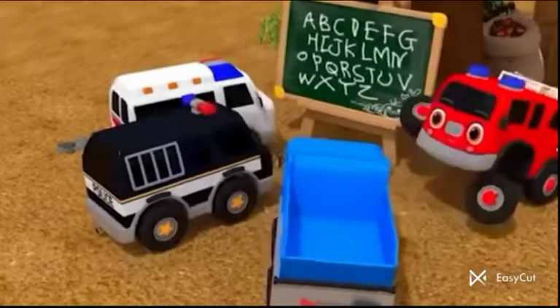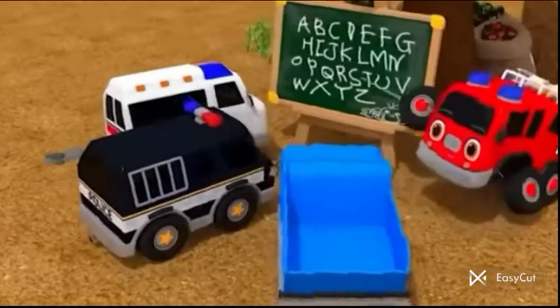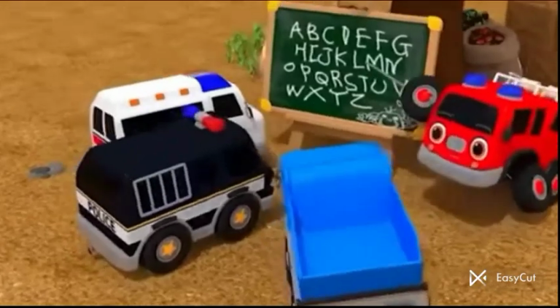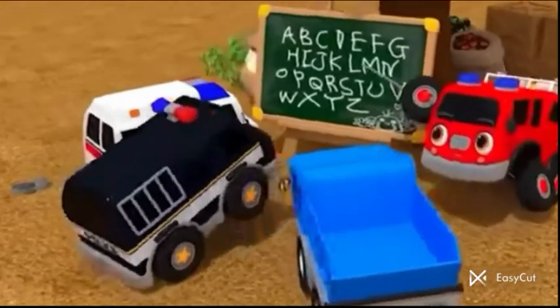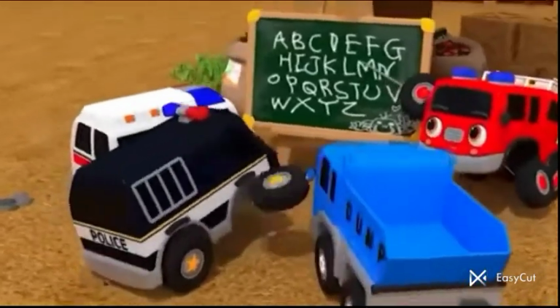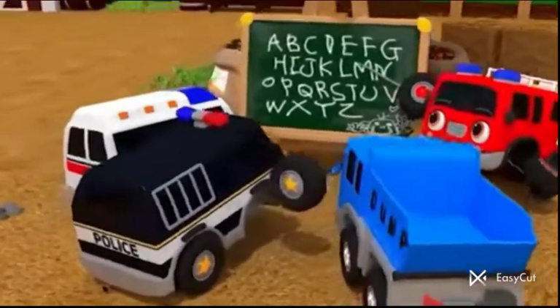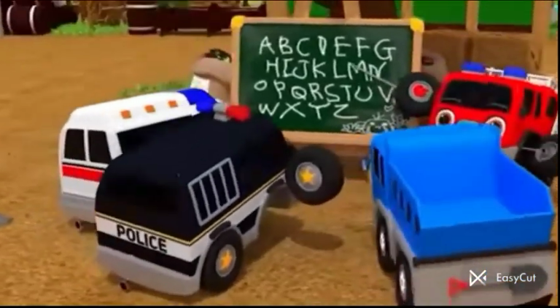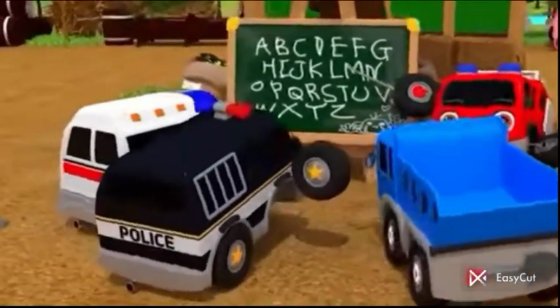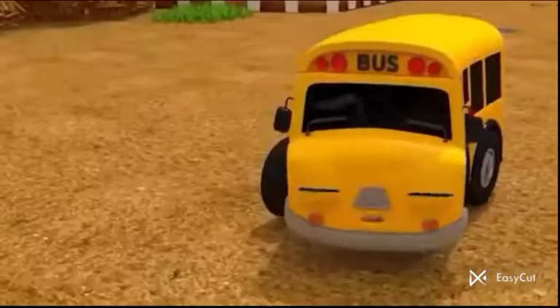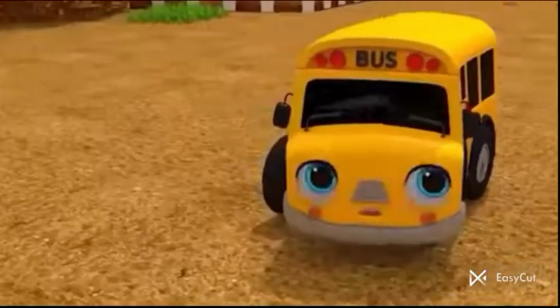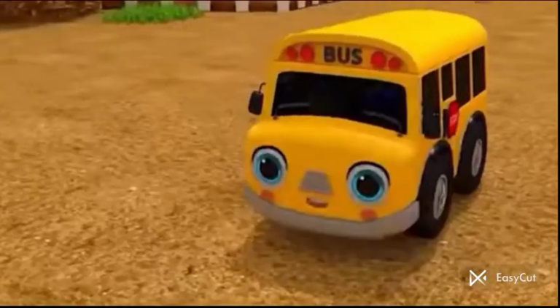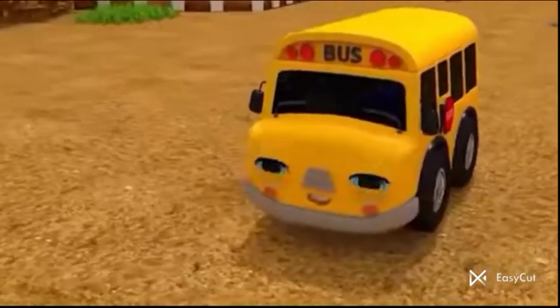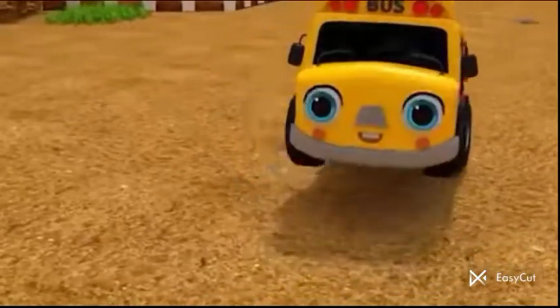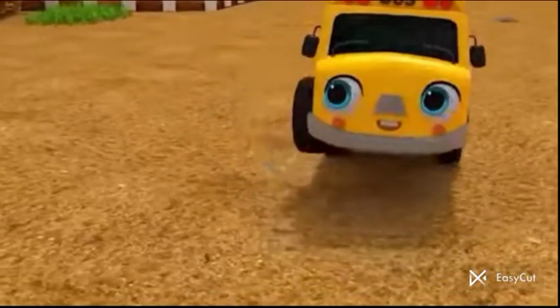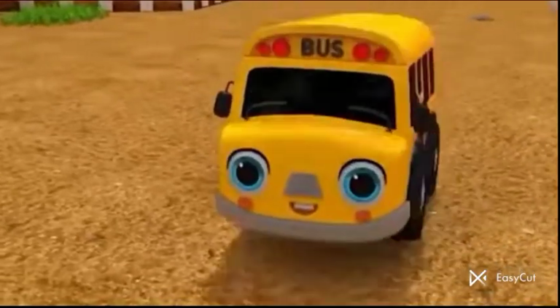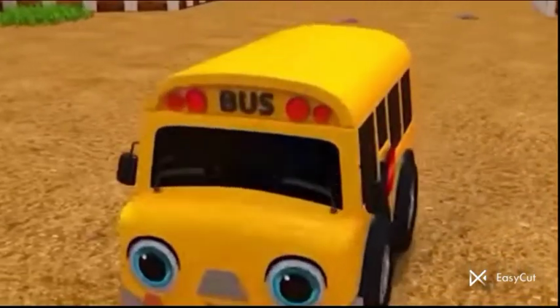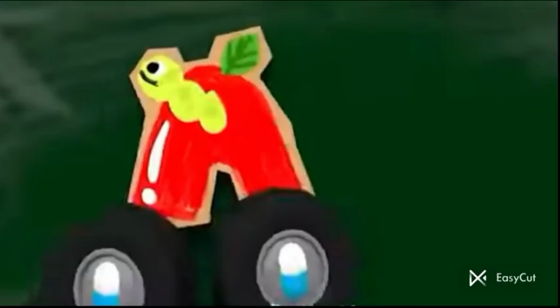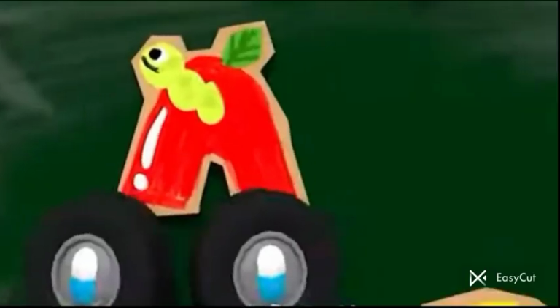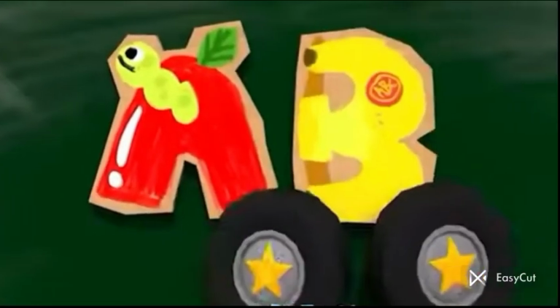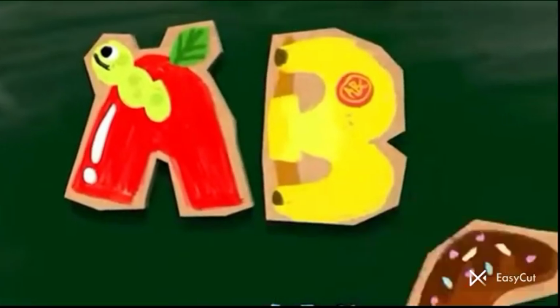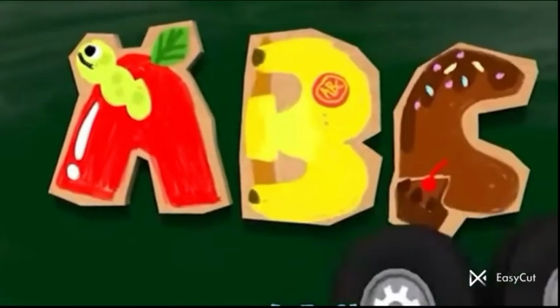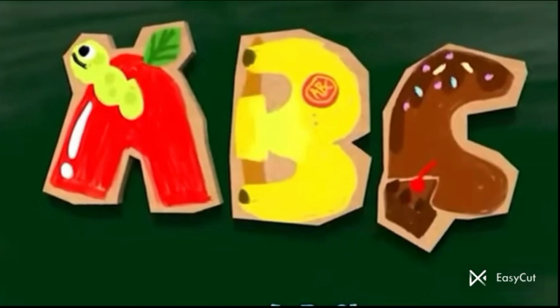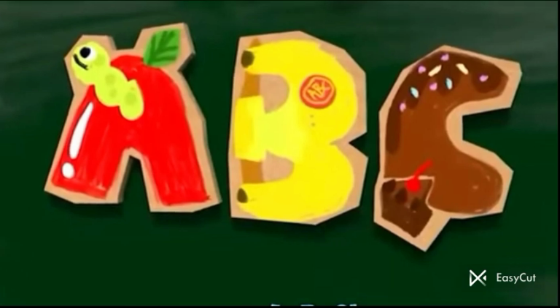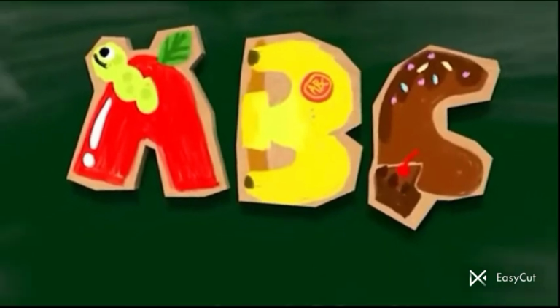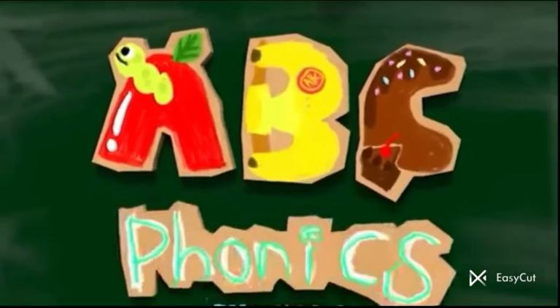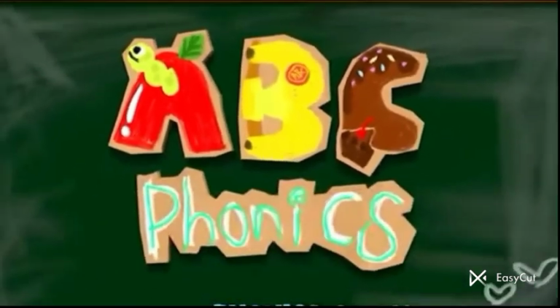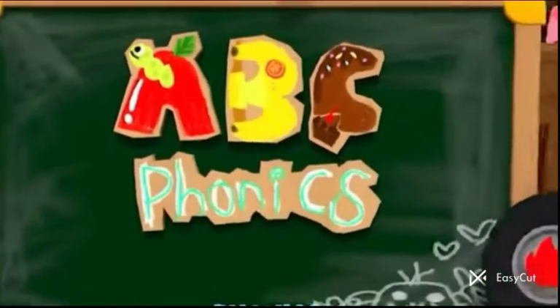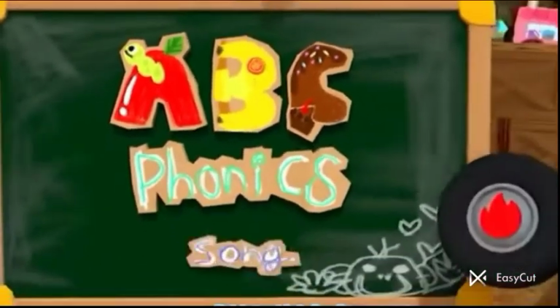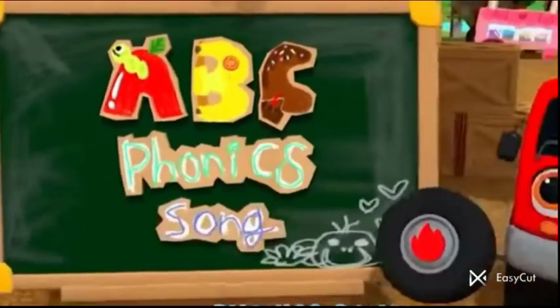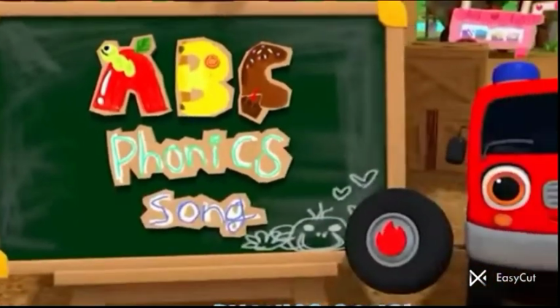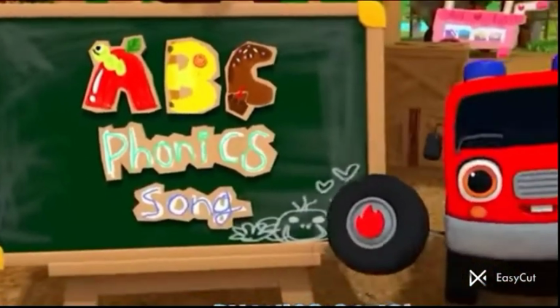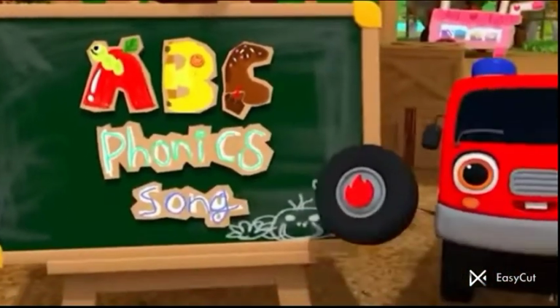Hey, are you ready? Oh yes! A, B, and C. Fun egg song. Beautiful.